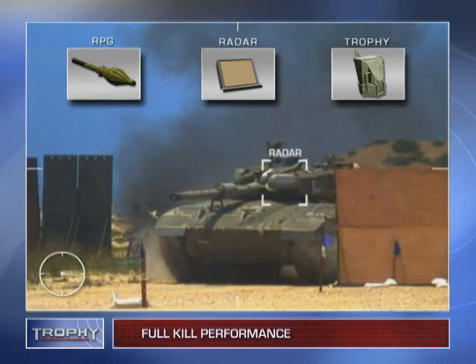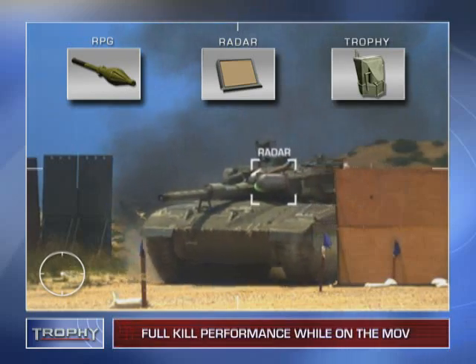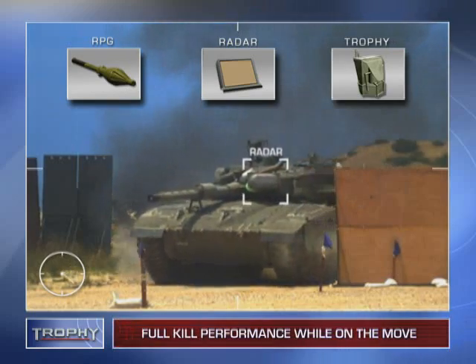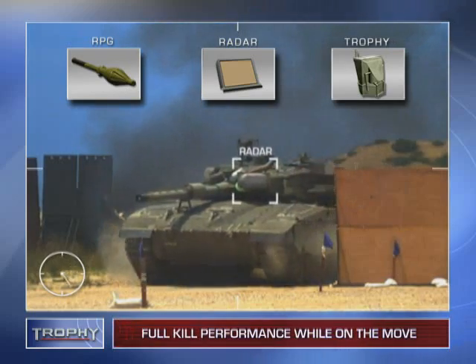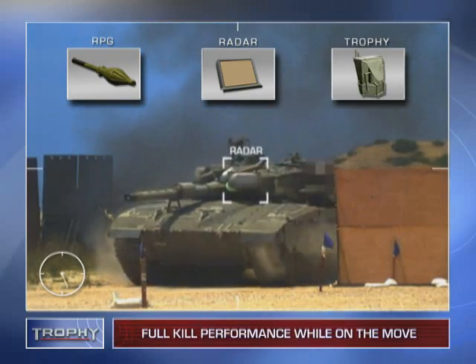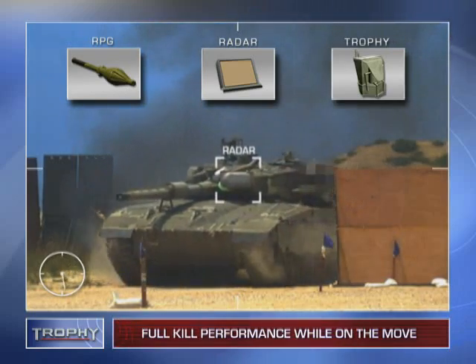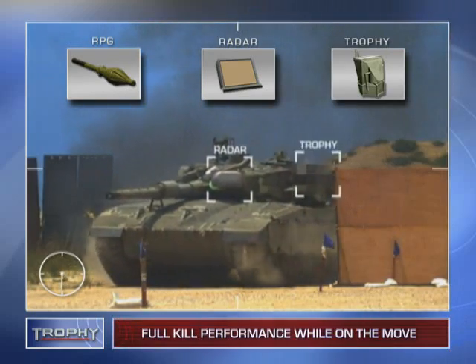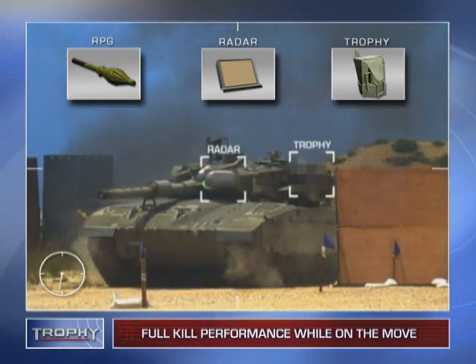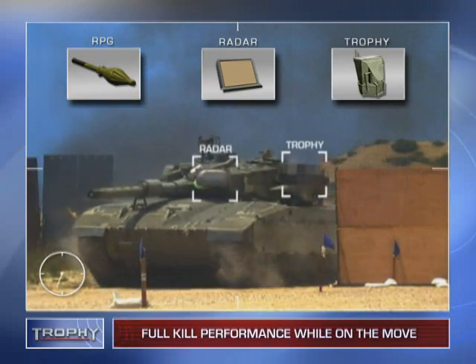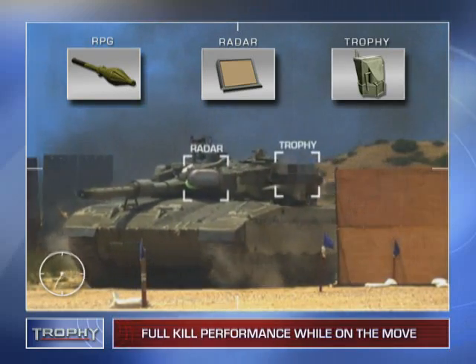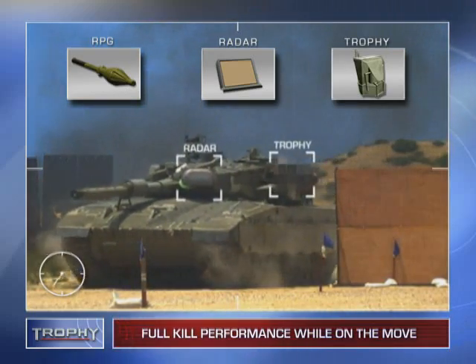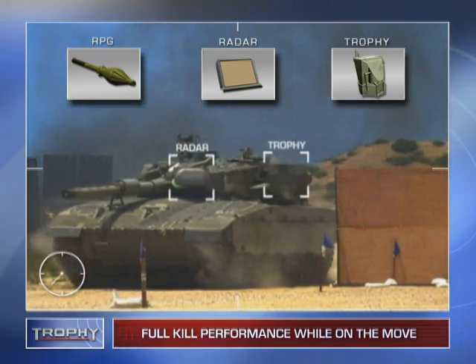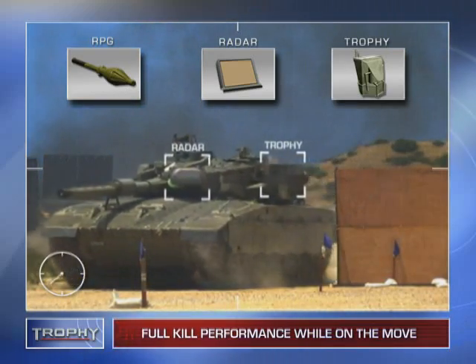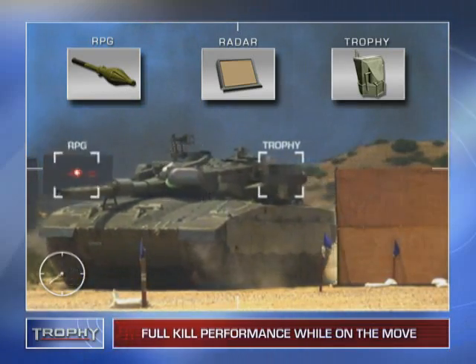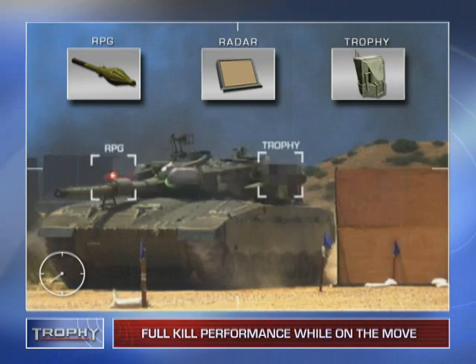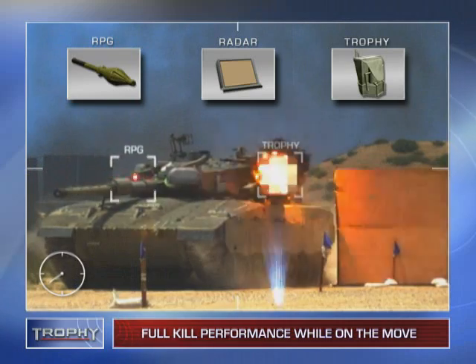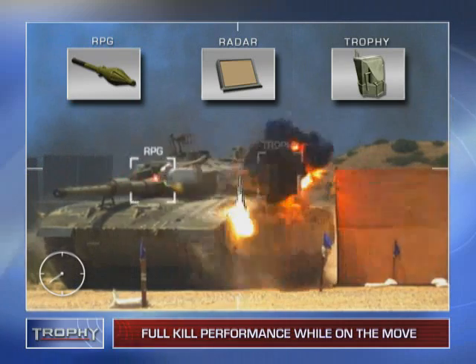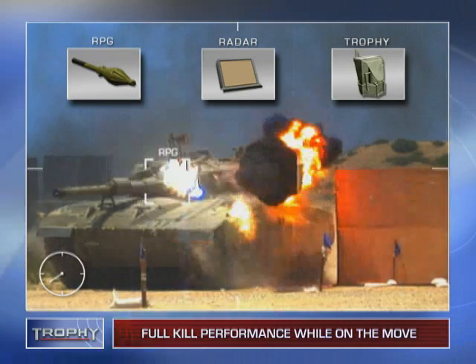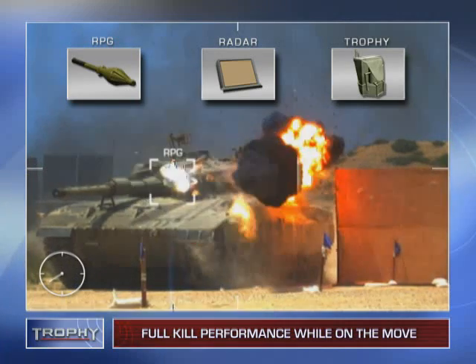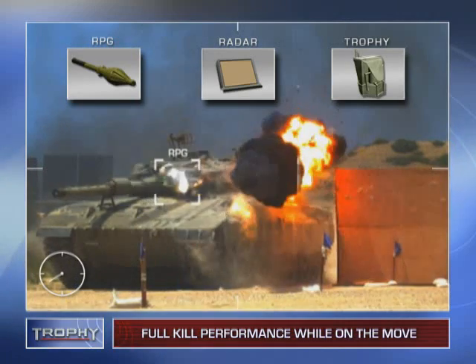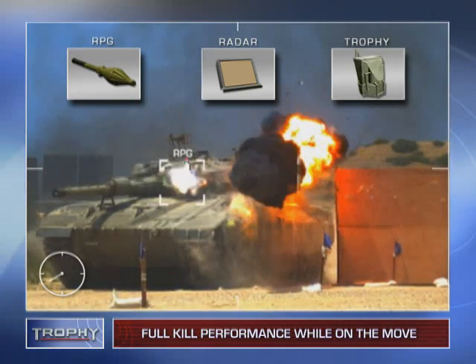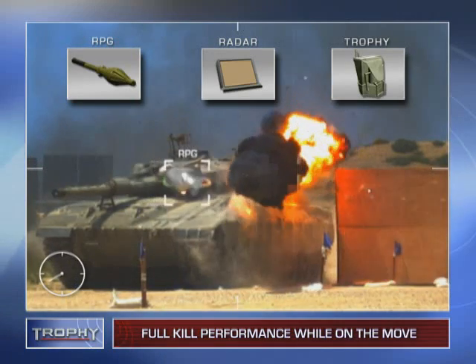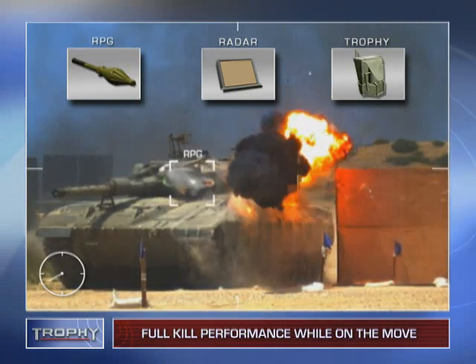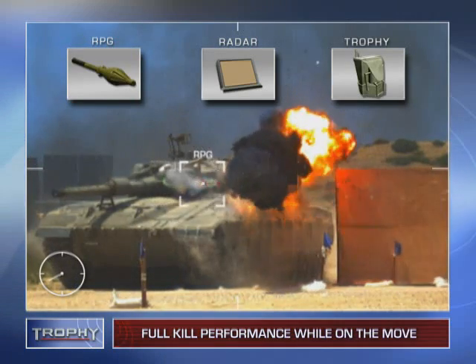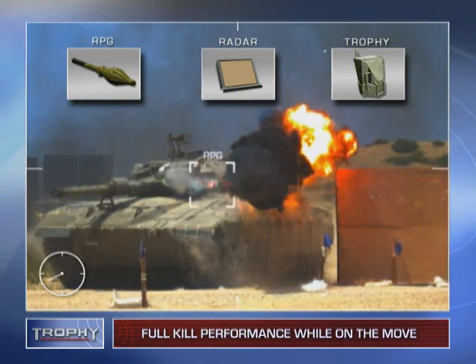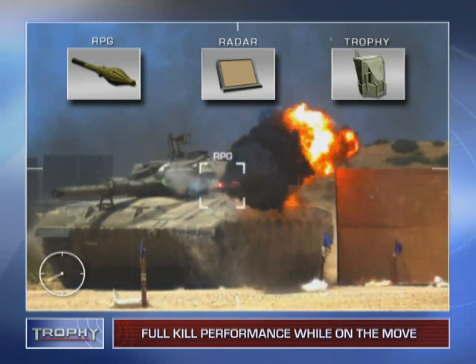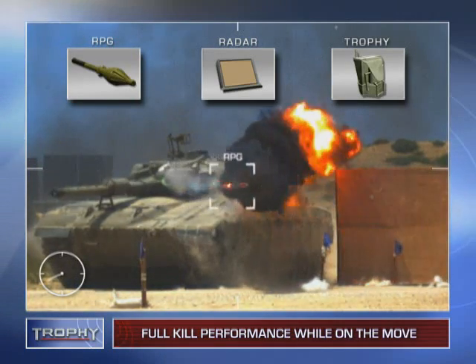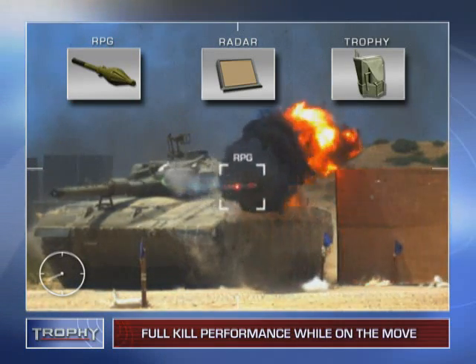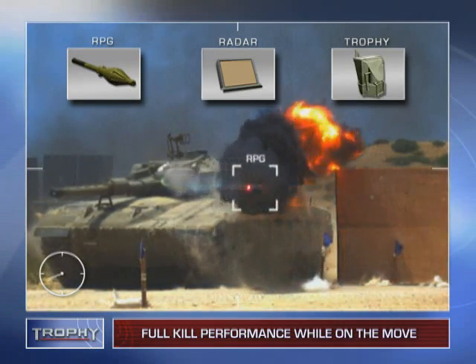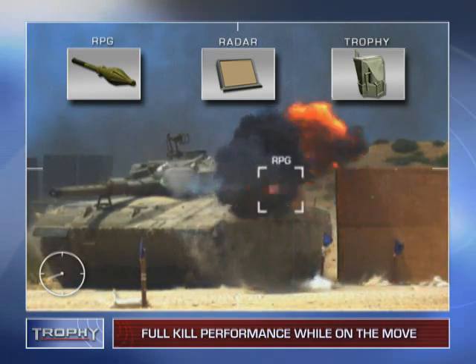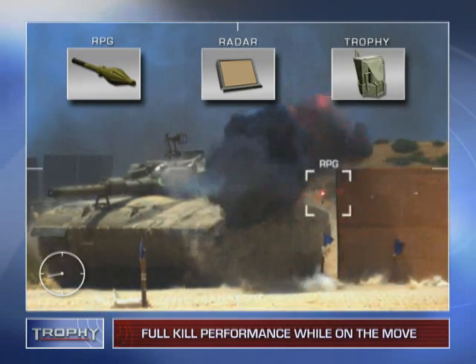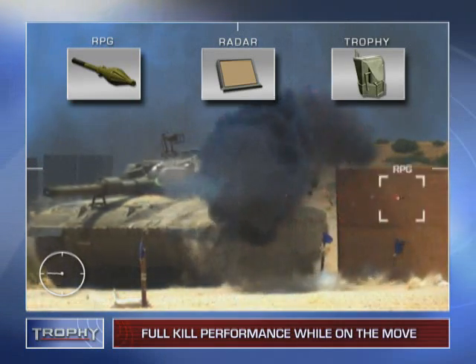As seen in this live field test, Trophy maintains full kill performance even while on the move.